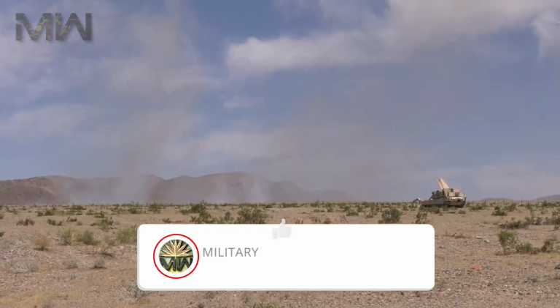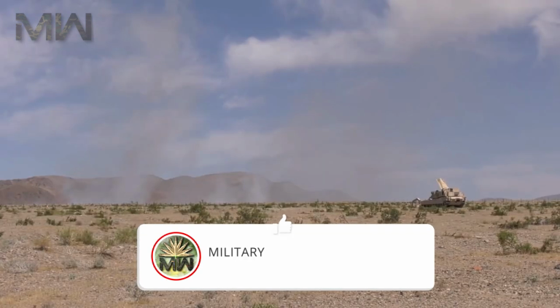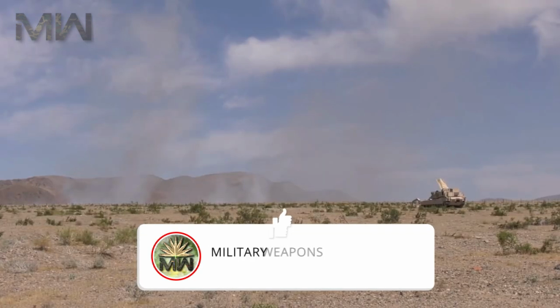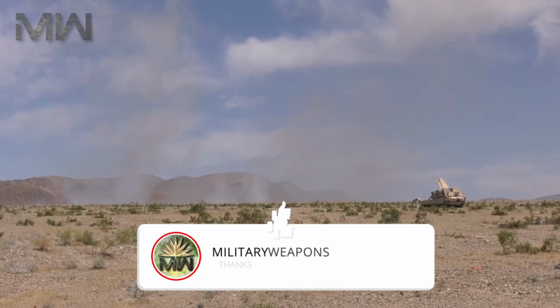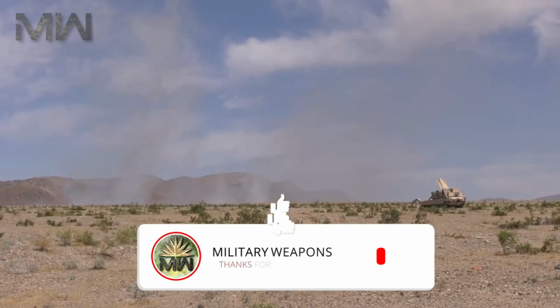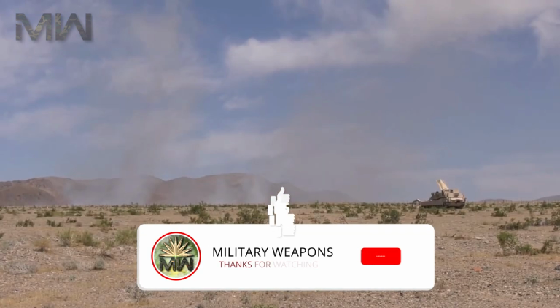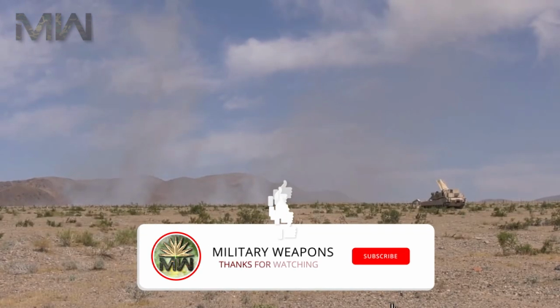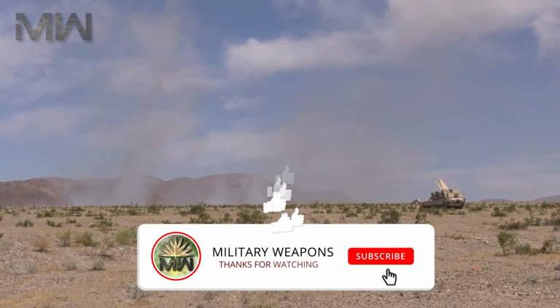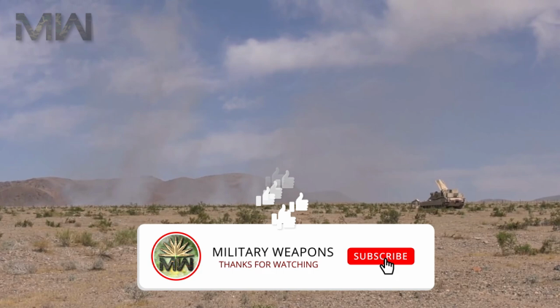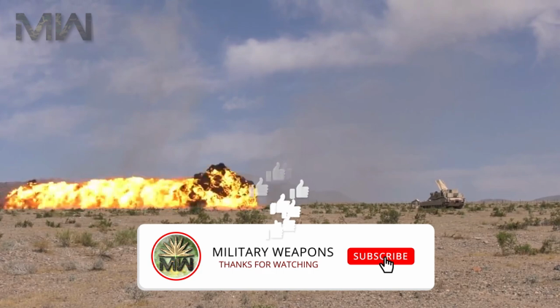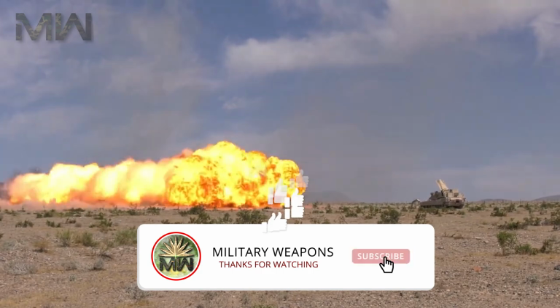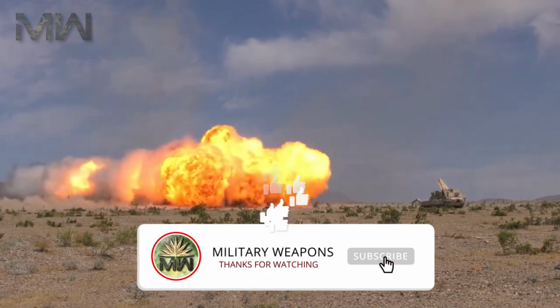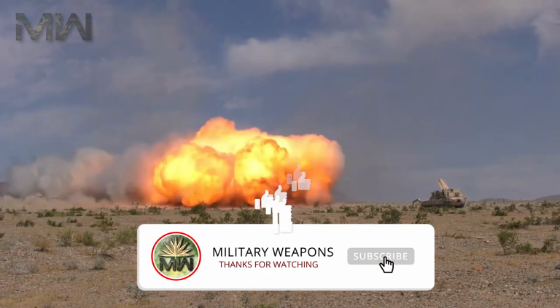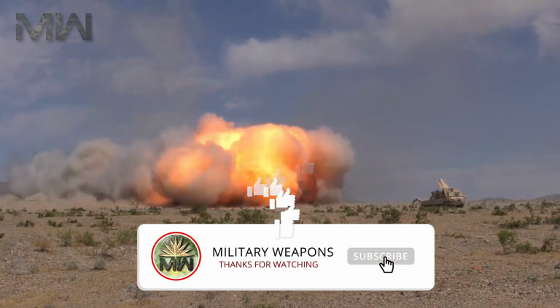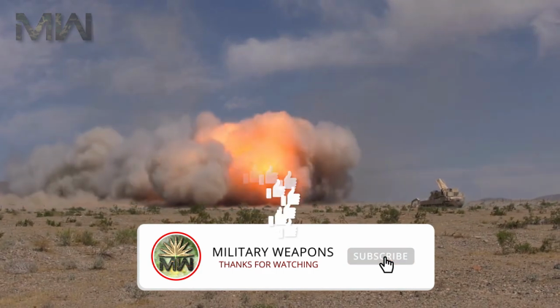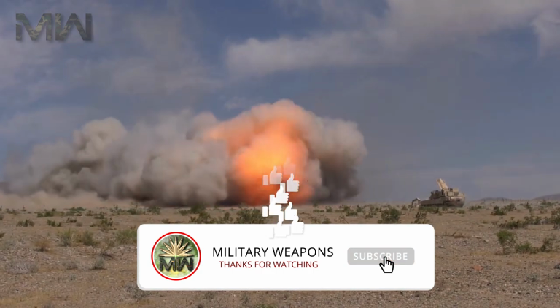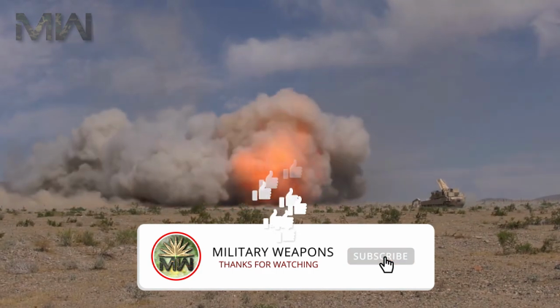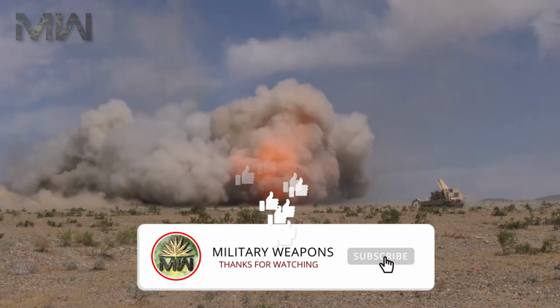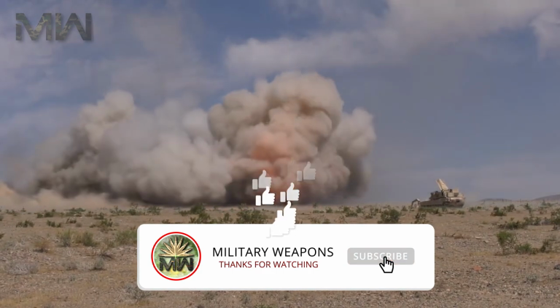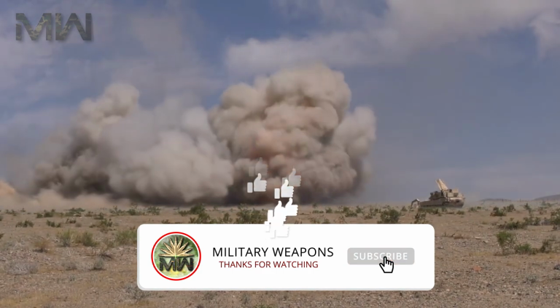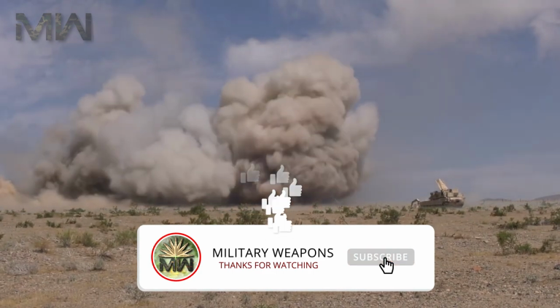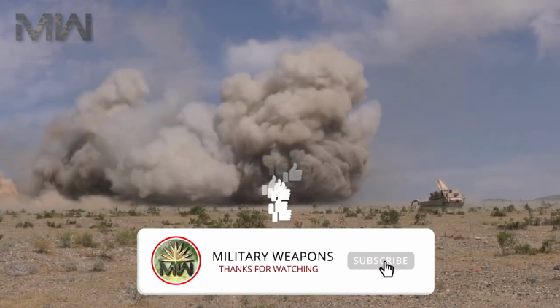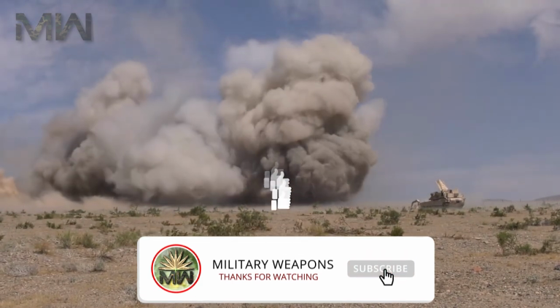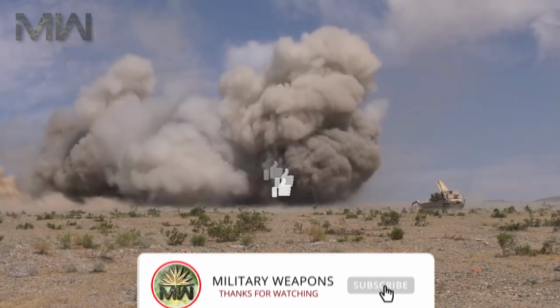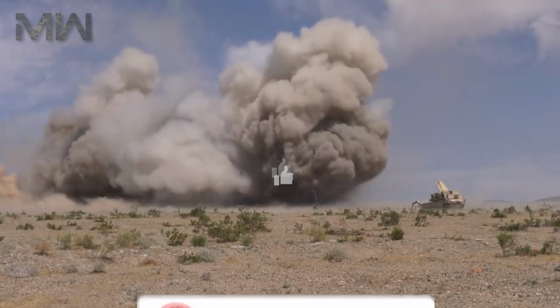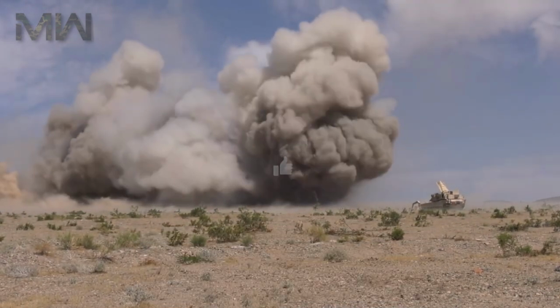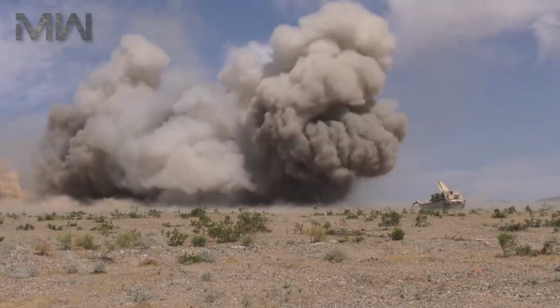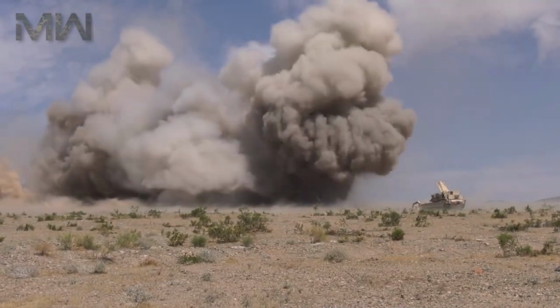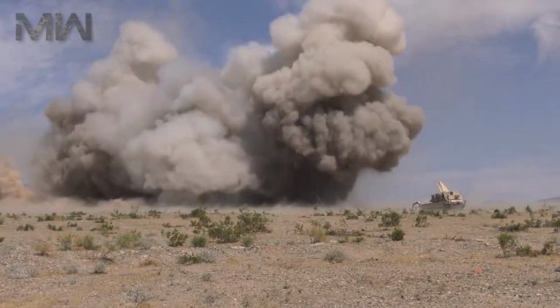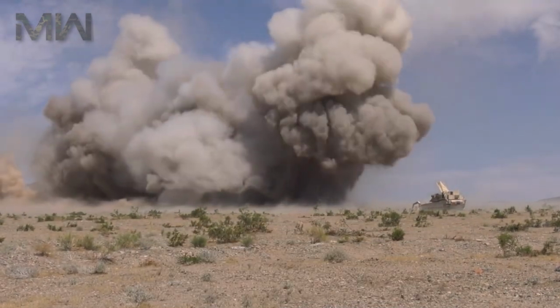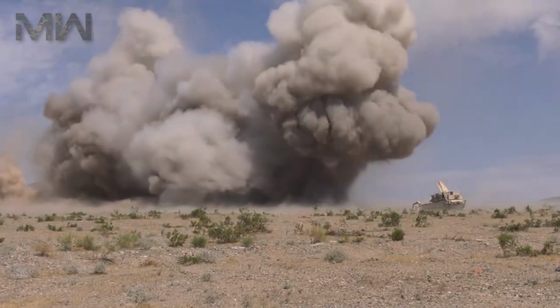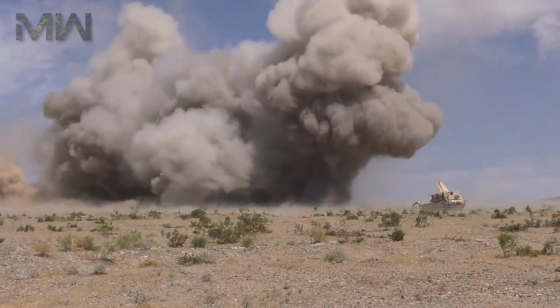Let us know what you think of the M1150 Assault Breacher Vehicle in the comments section below. Thanks for watching, and don't forget to like and subscribe.